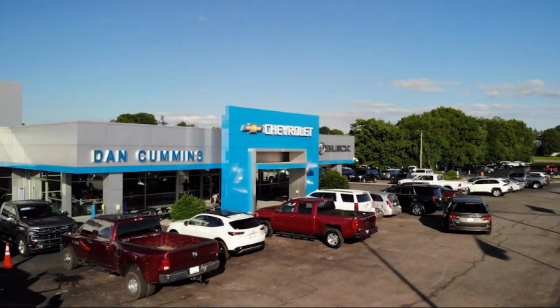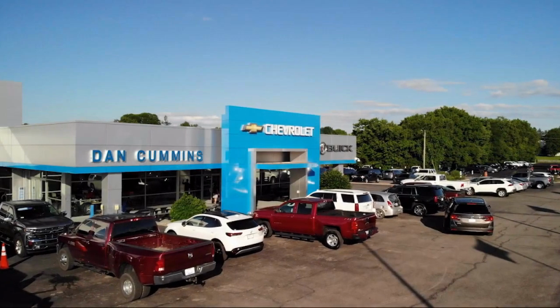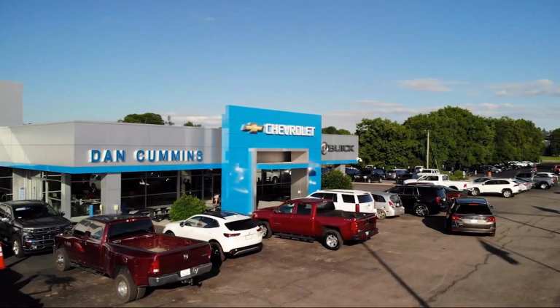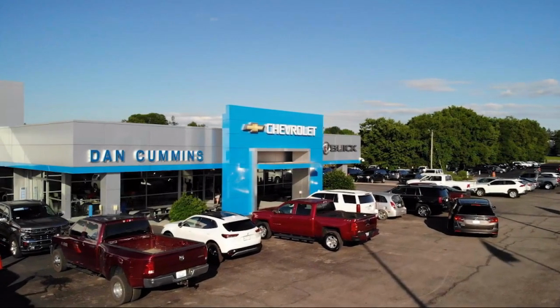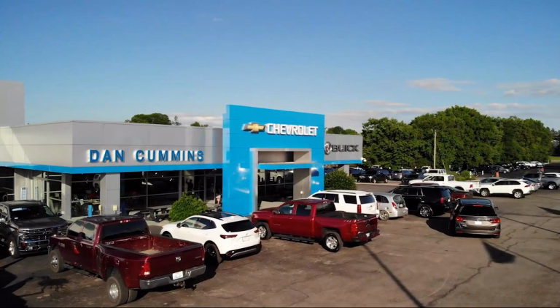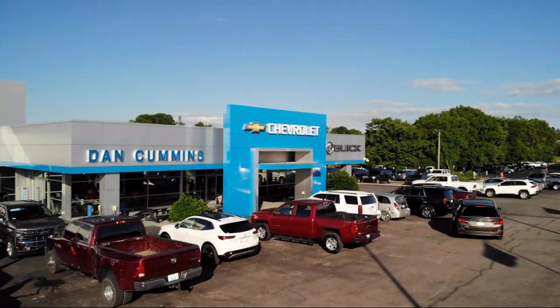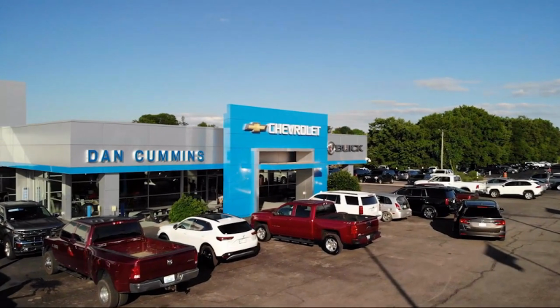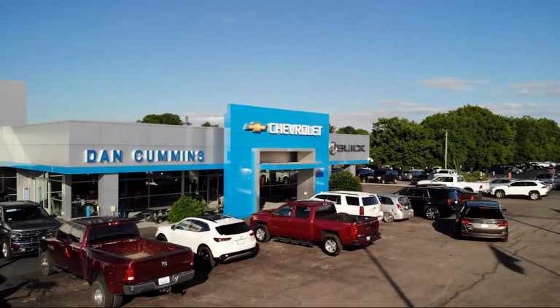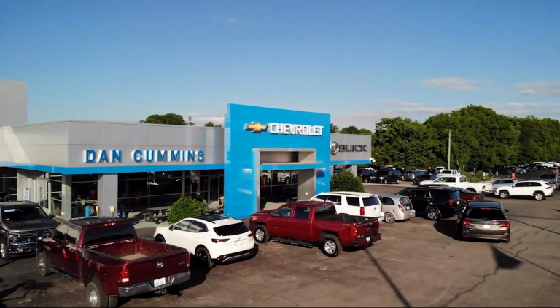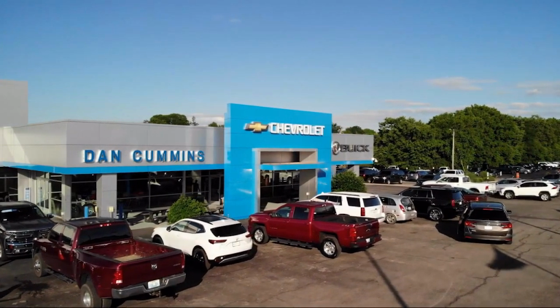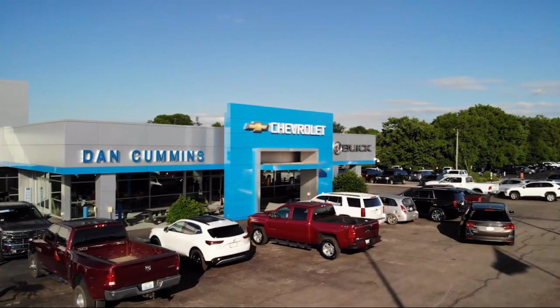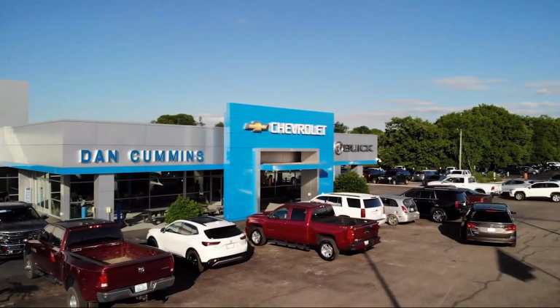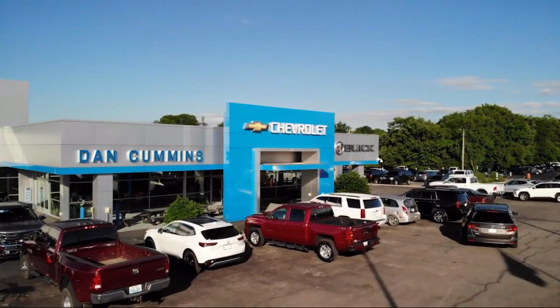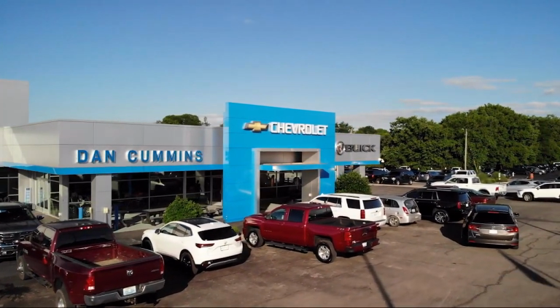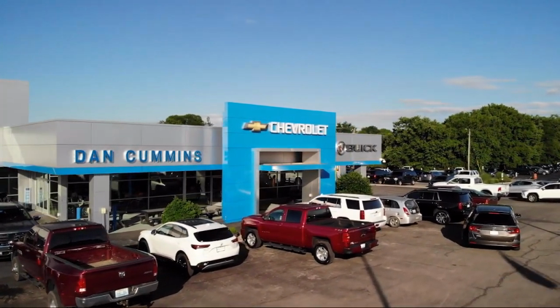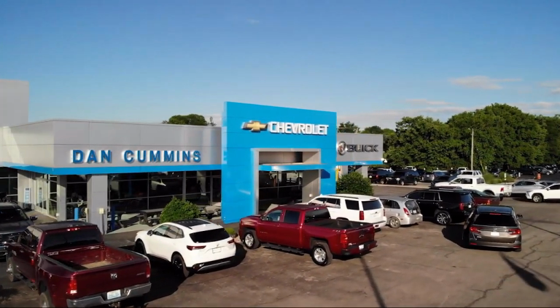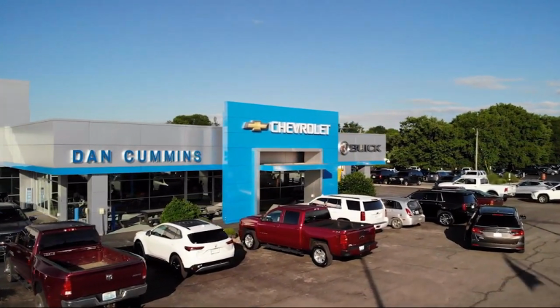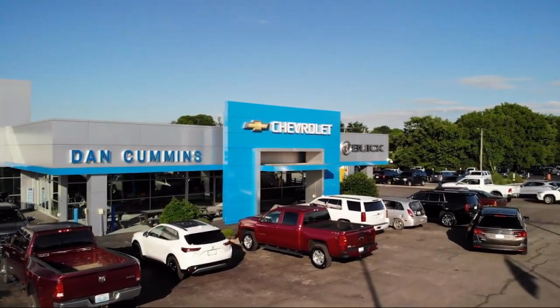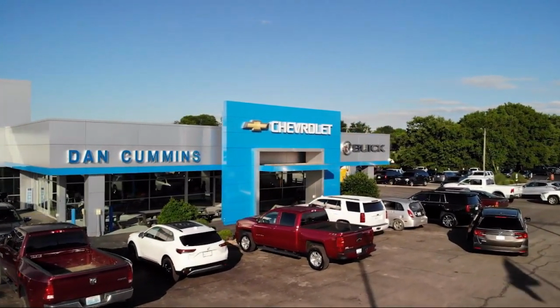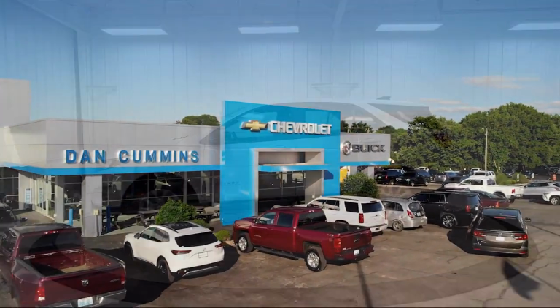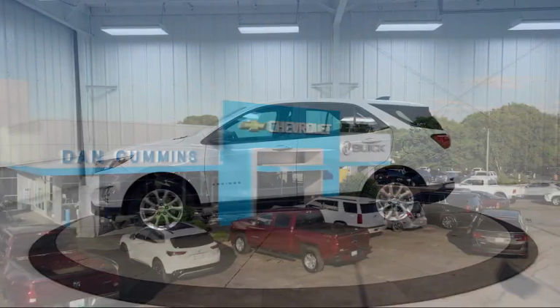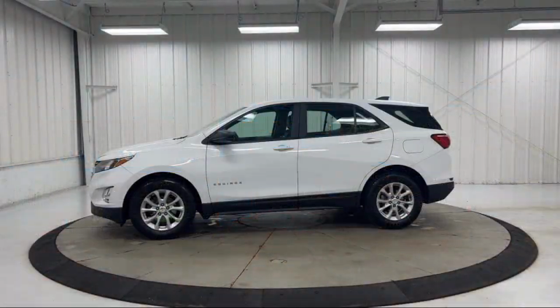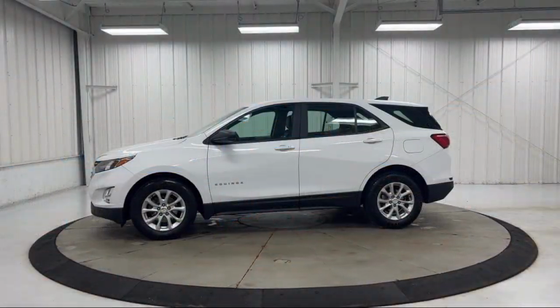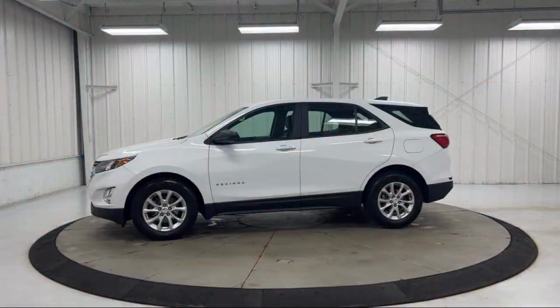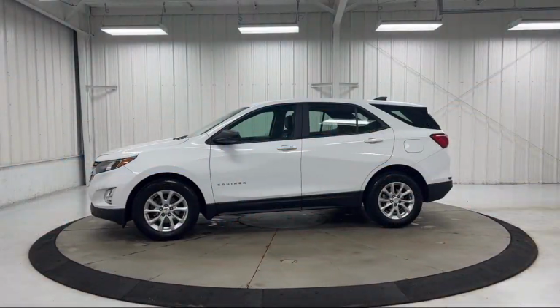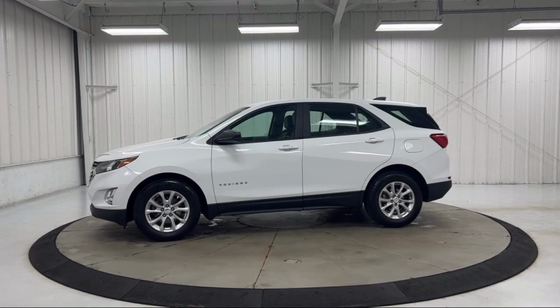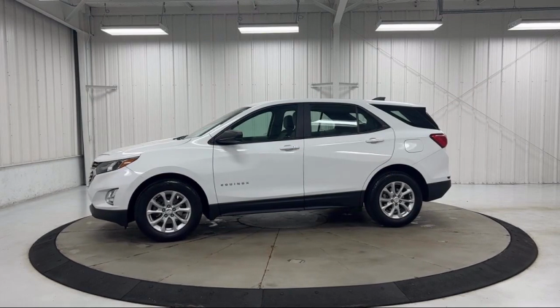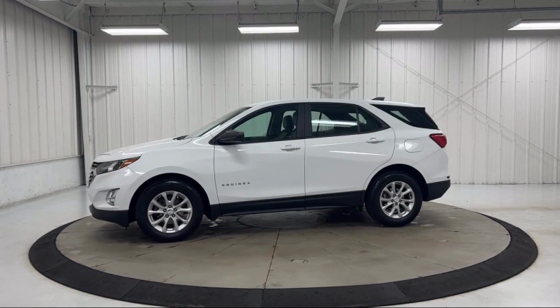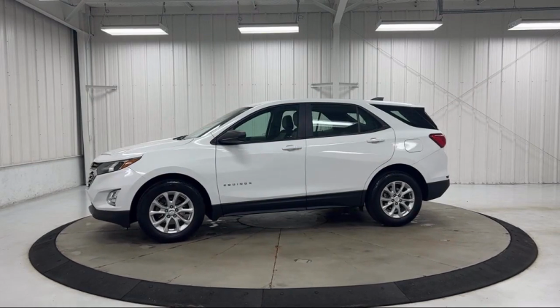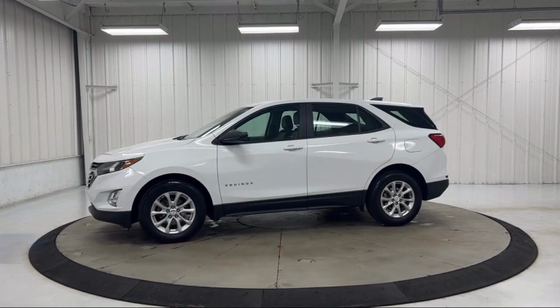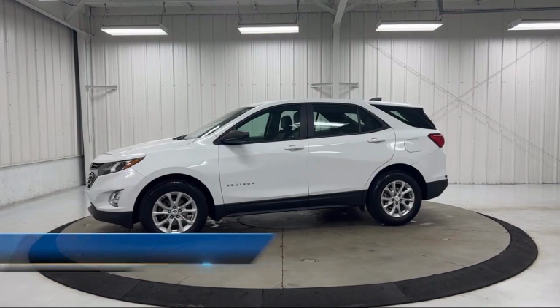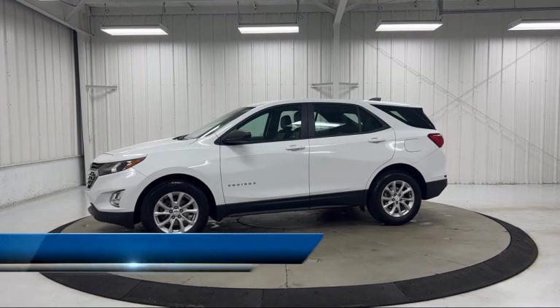Welcome to Dan Cummins Chevrolet Buick of Paris. Here's a look at another one of our great vehicles for sale.